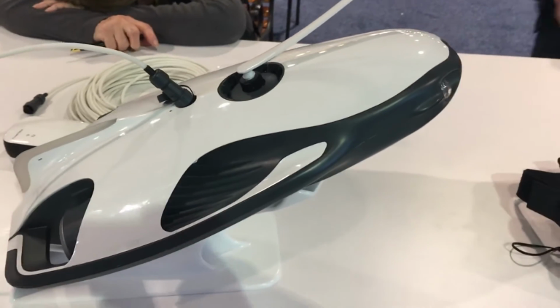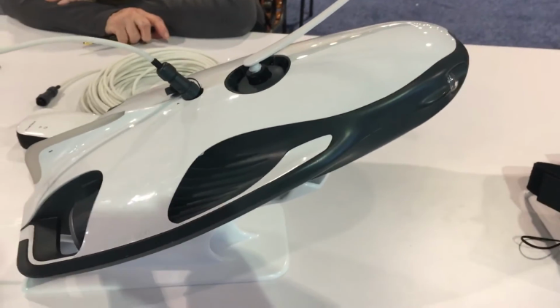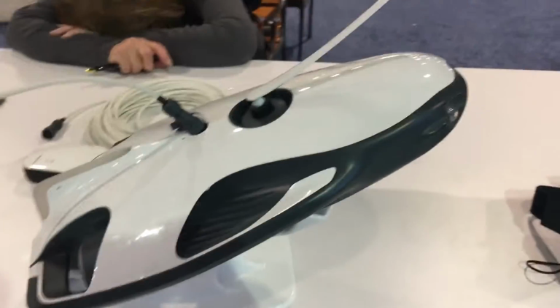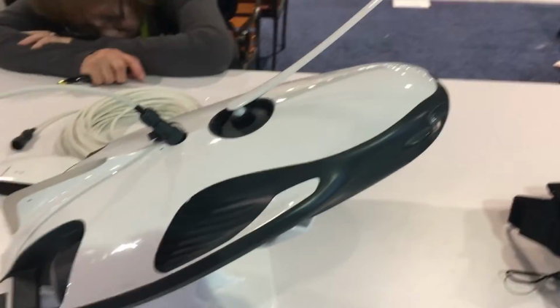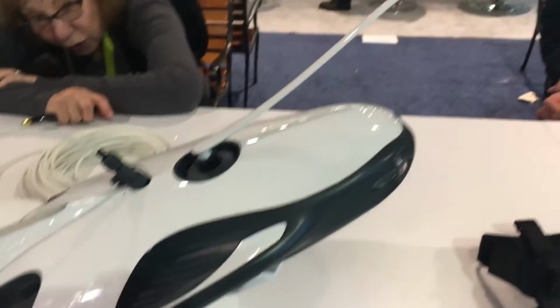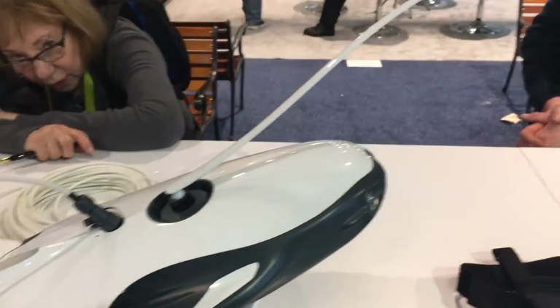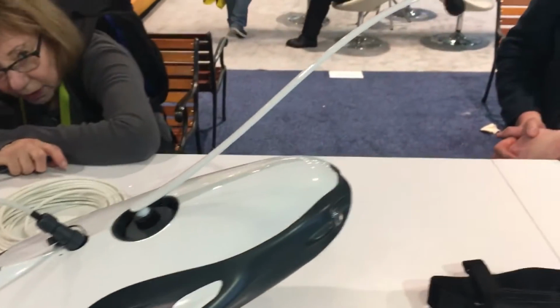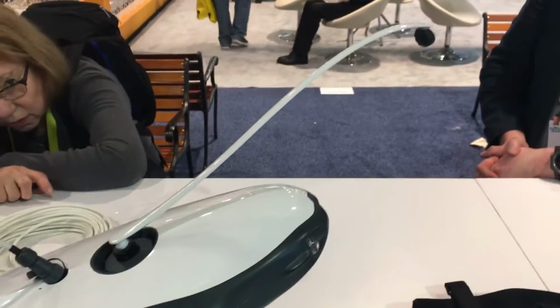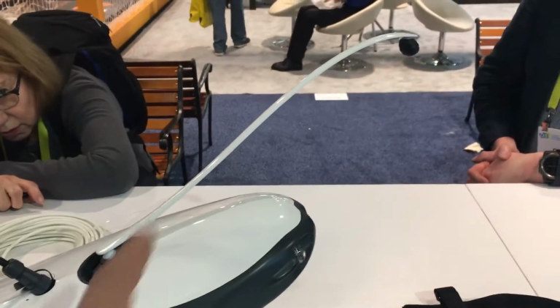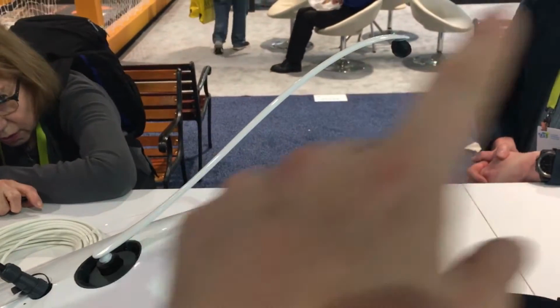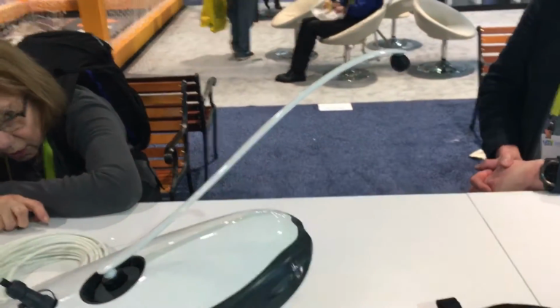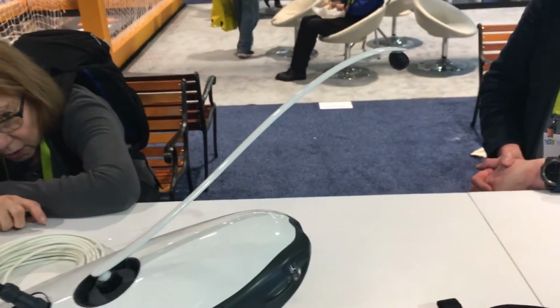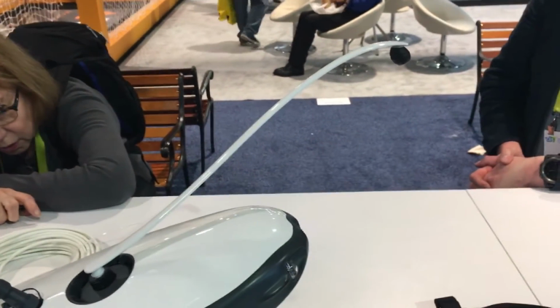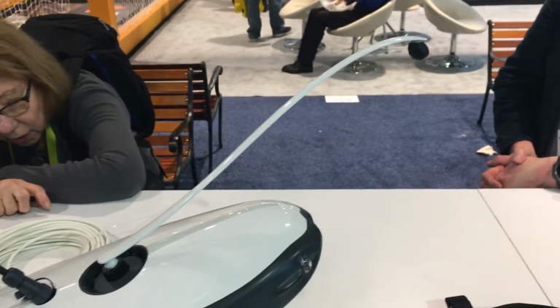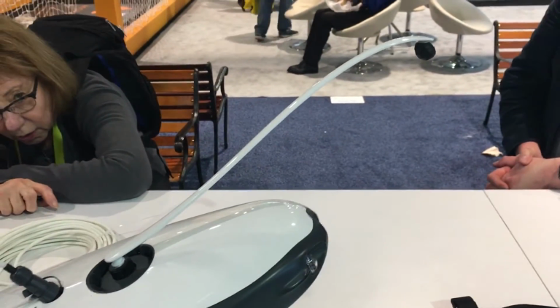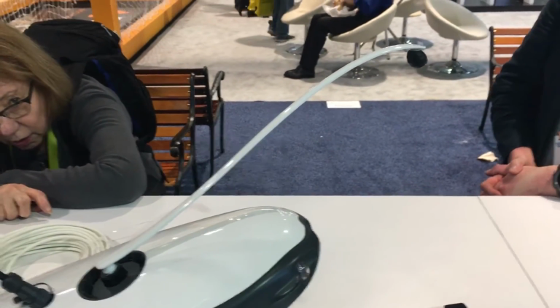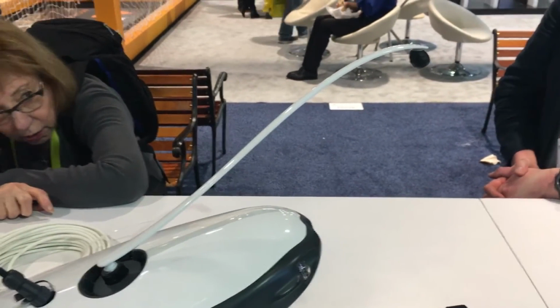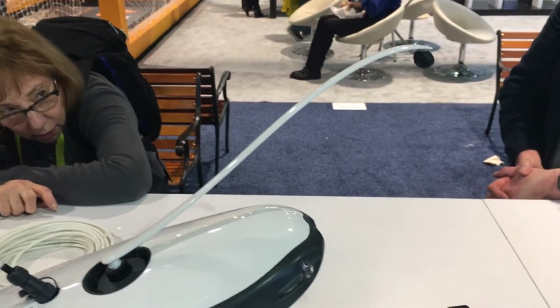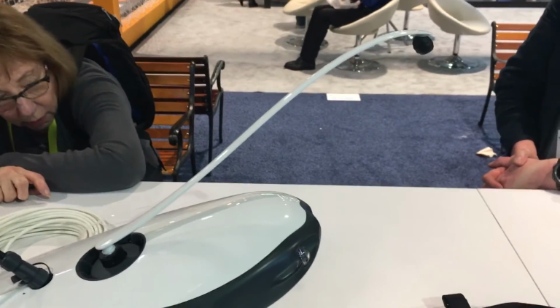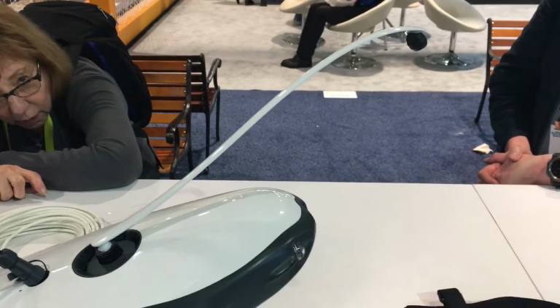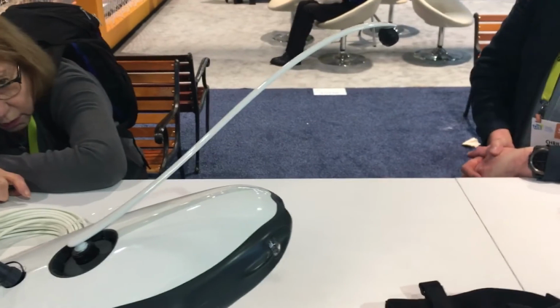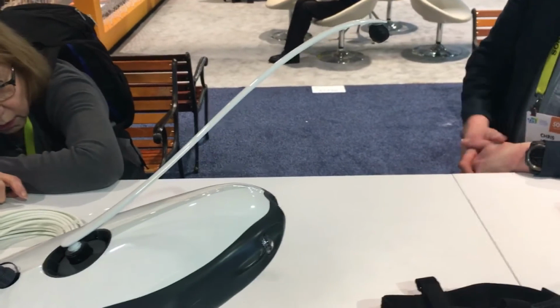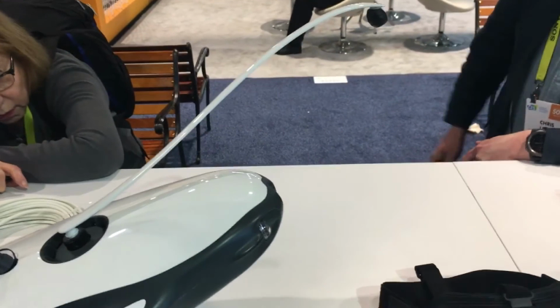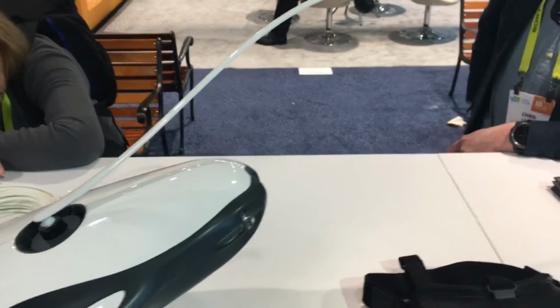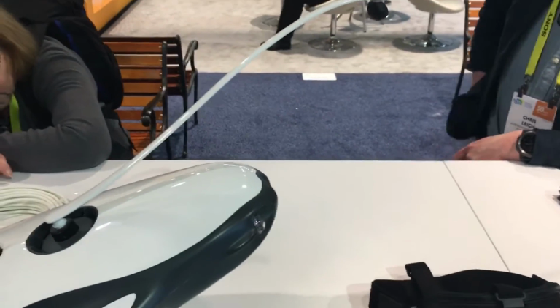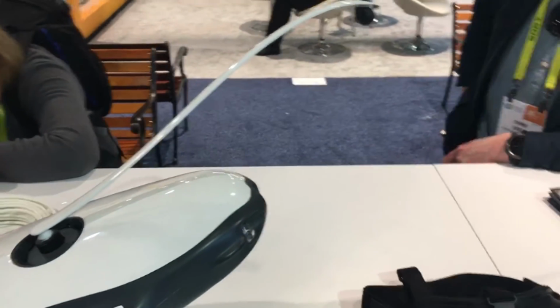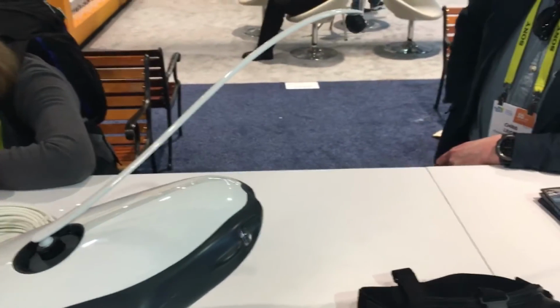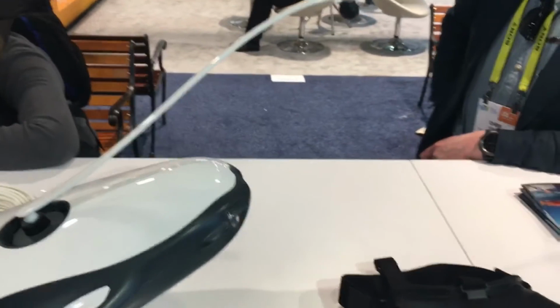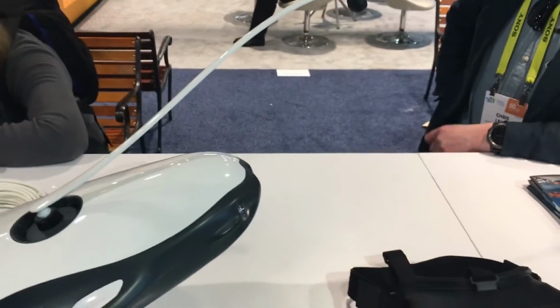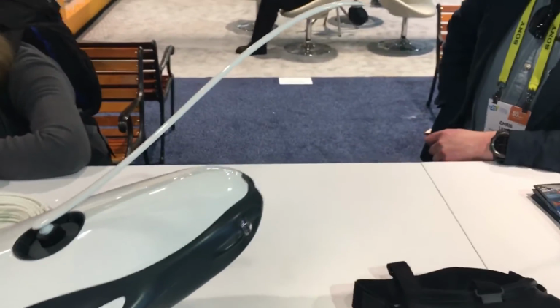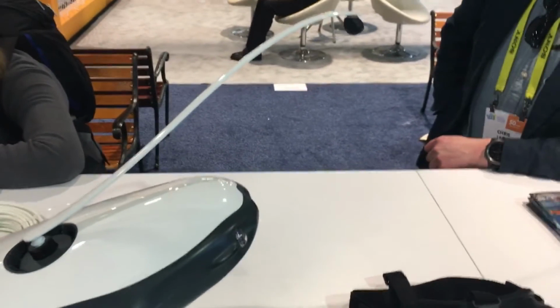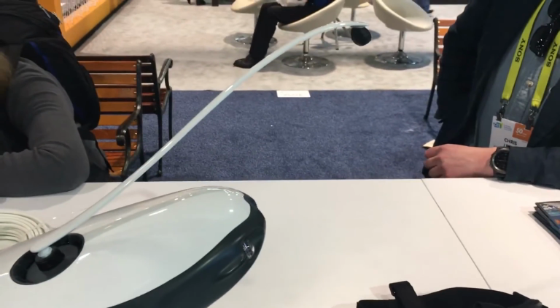This little thing on the front of it here is so you can attach your fishing line and dangle the bait right in front of the camera to see what's coming down.